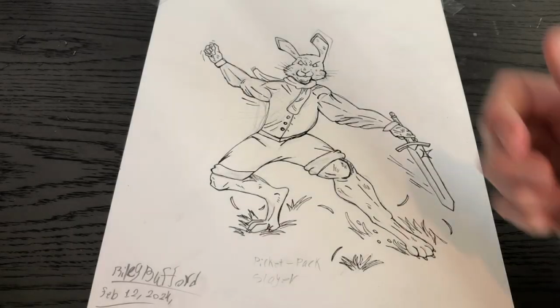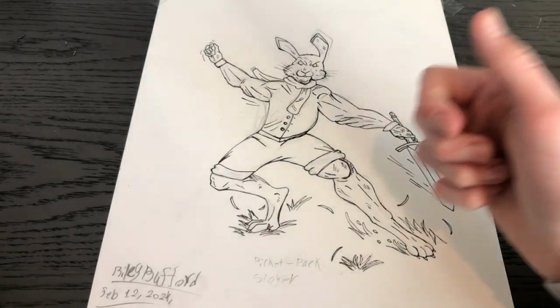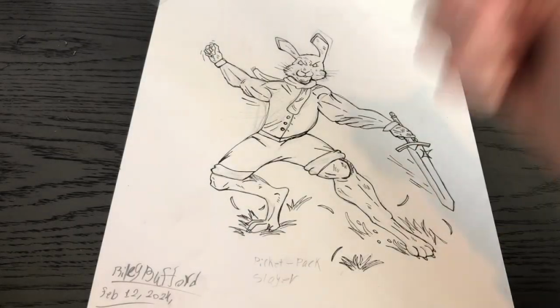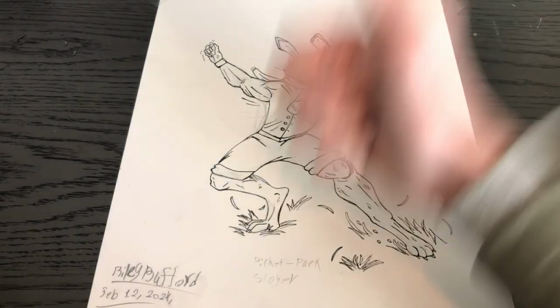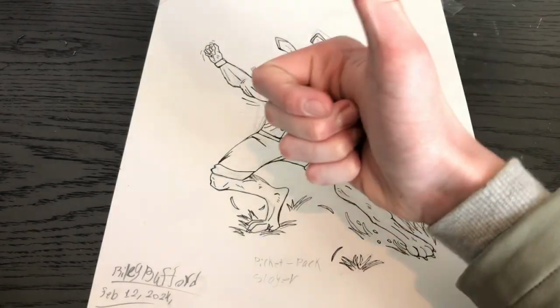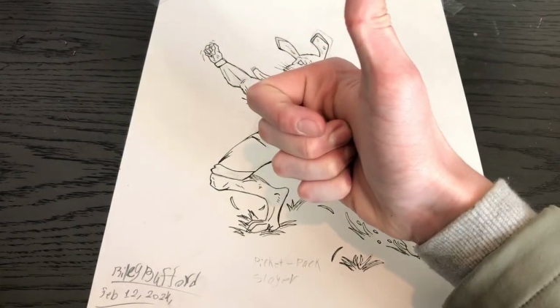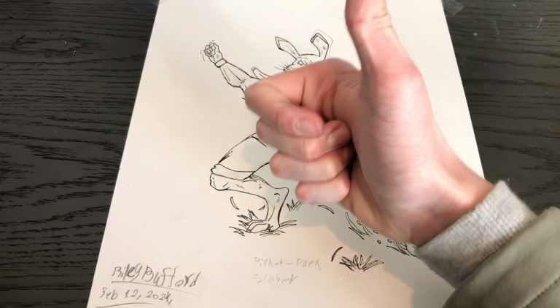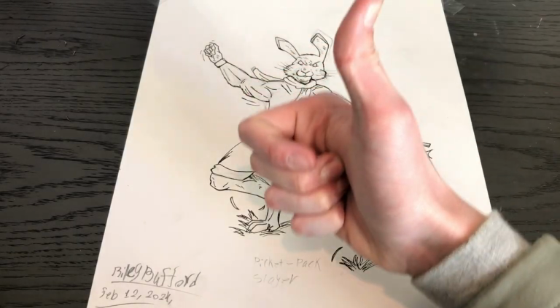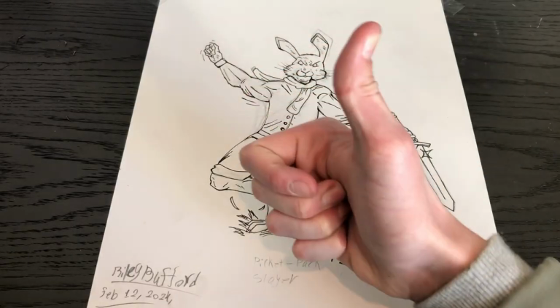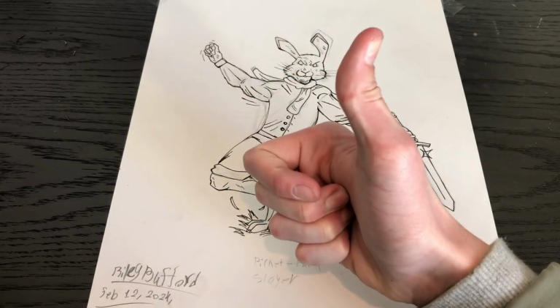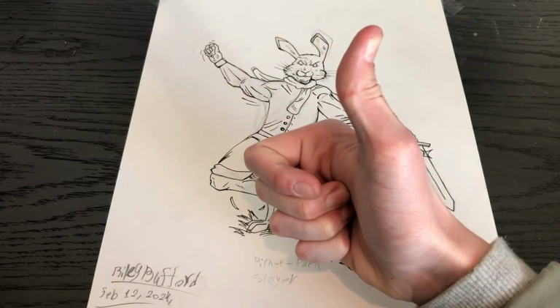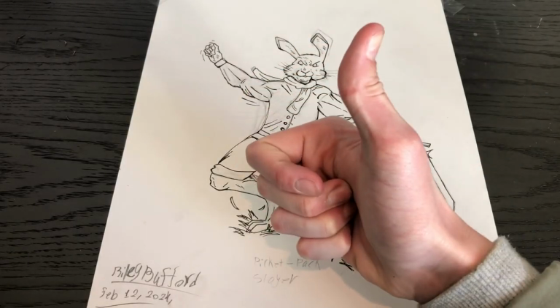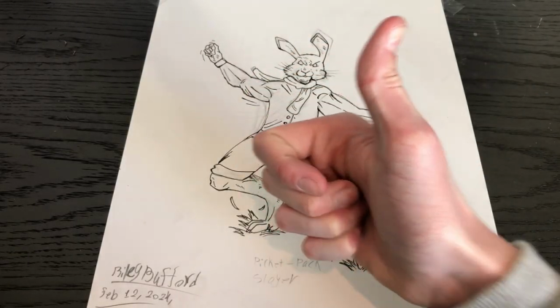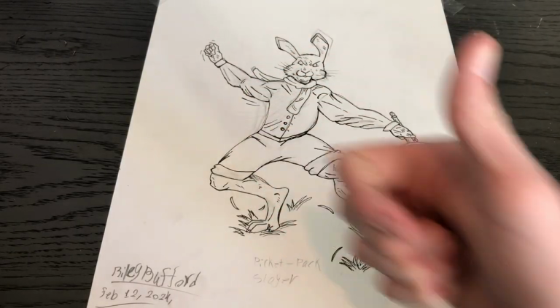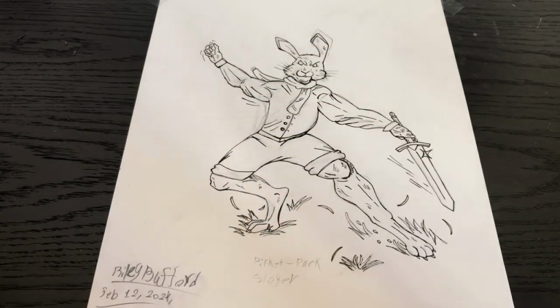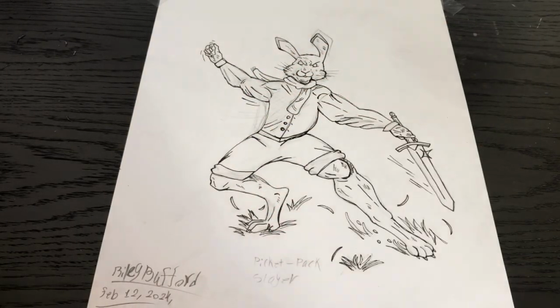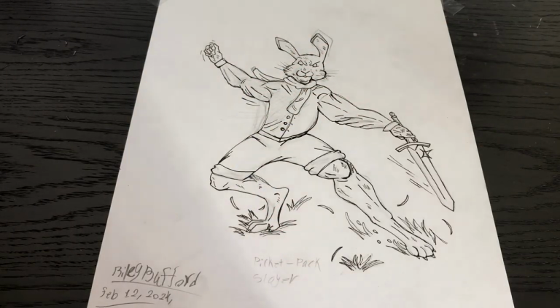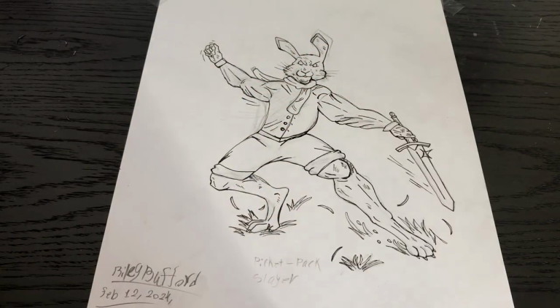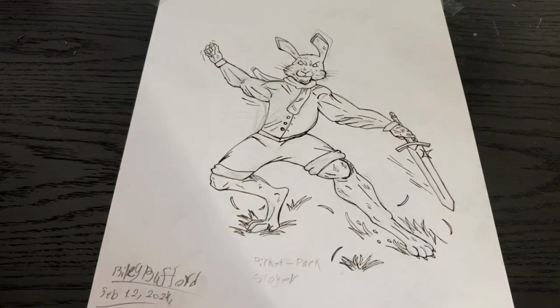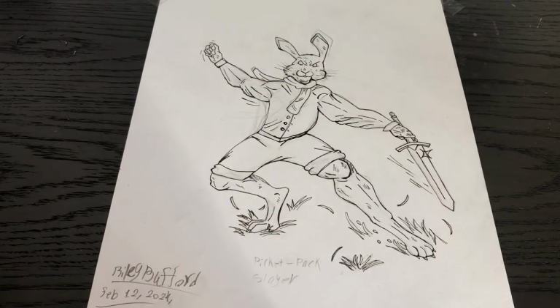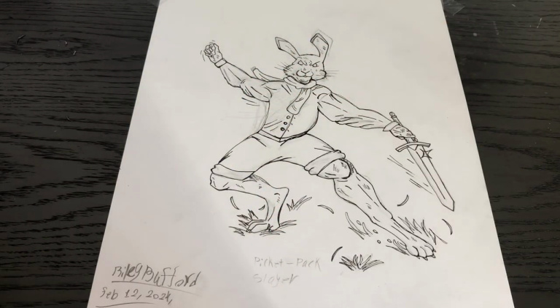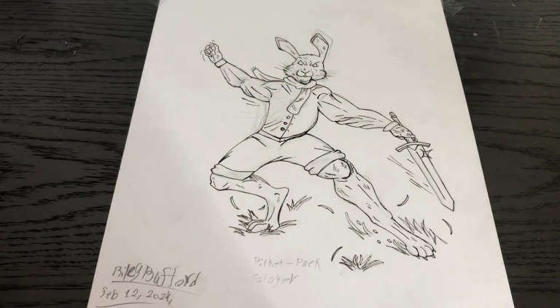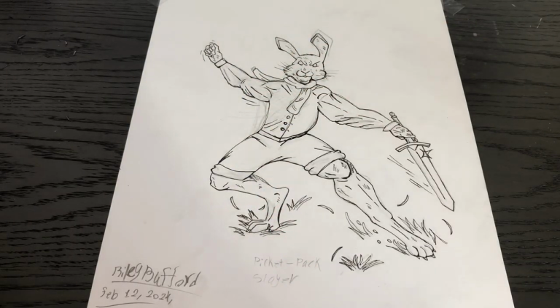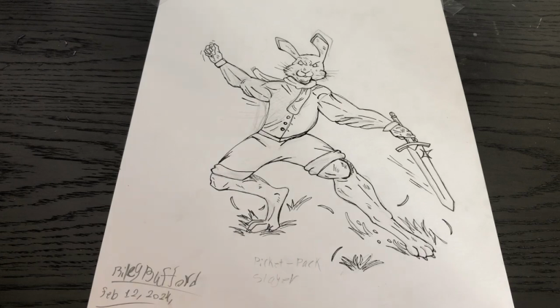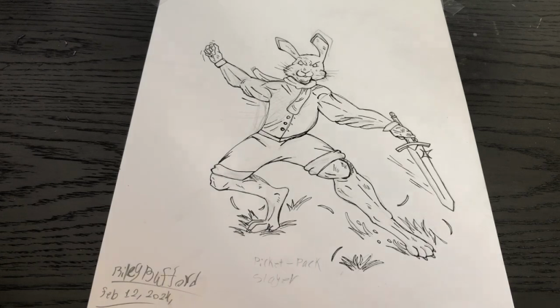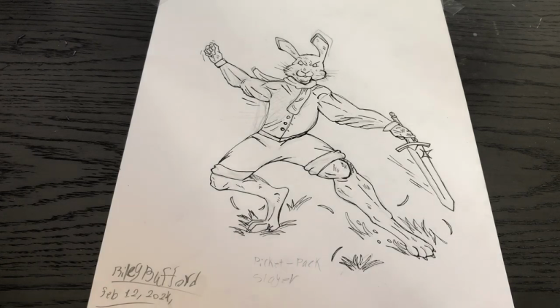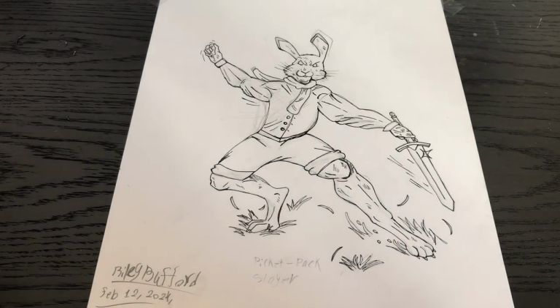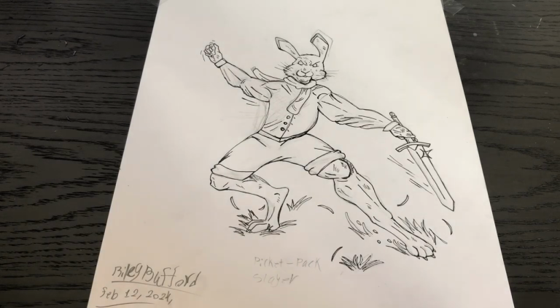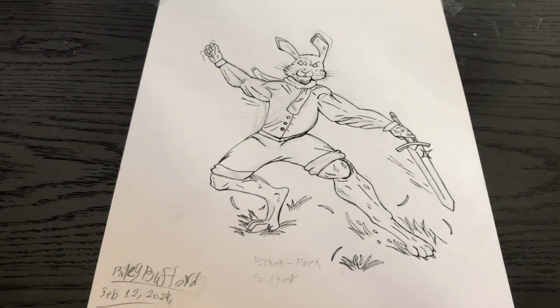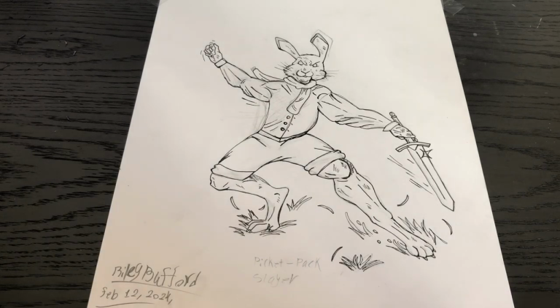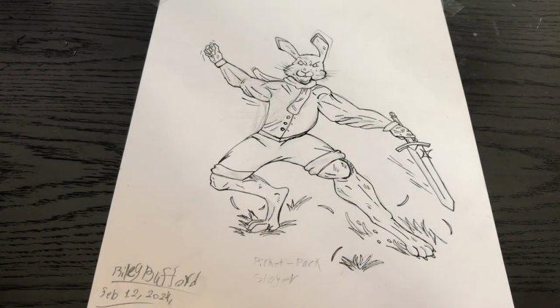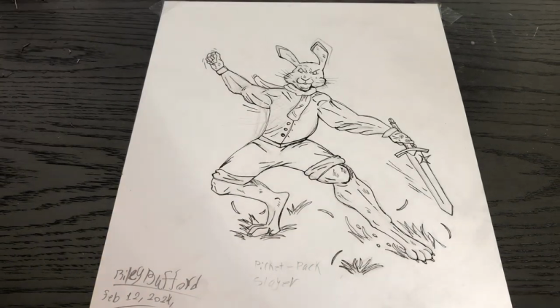And with that, we have all our details inked and it's time to move on to markers.